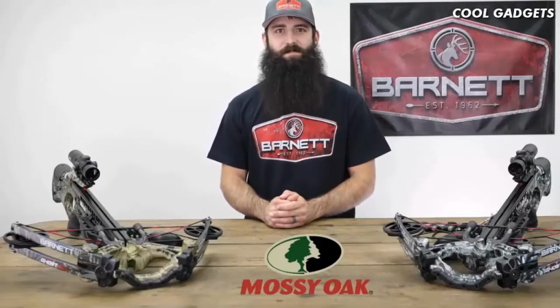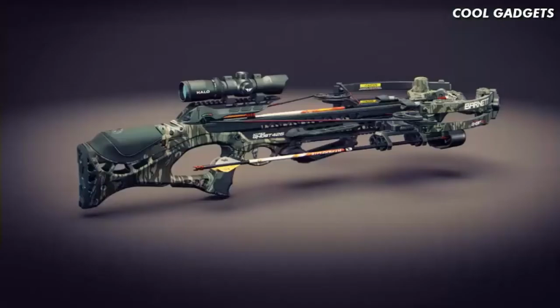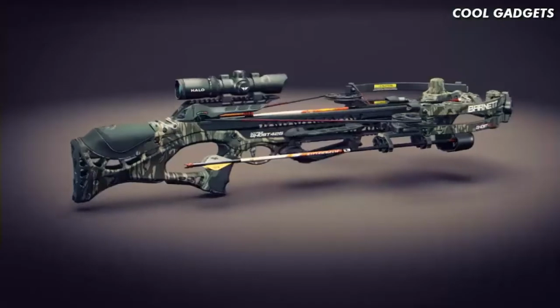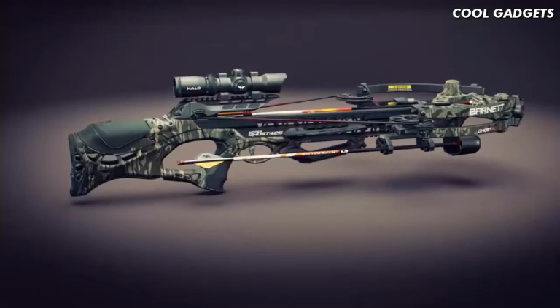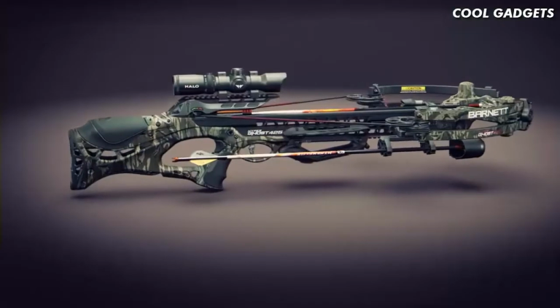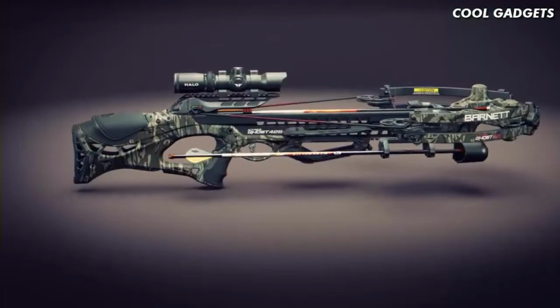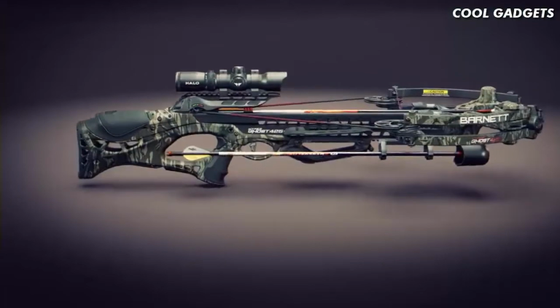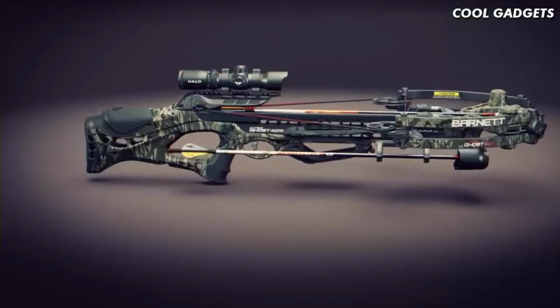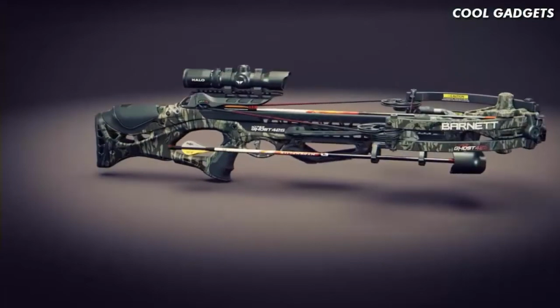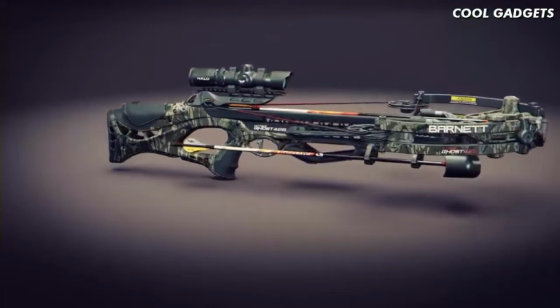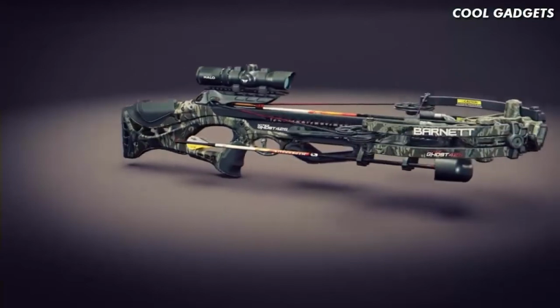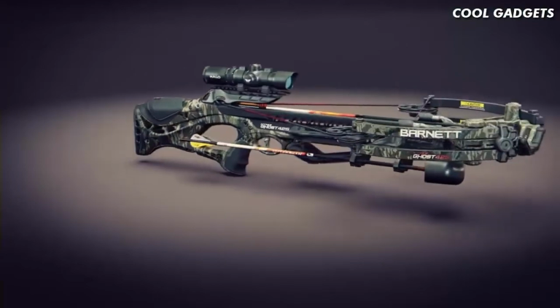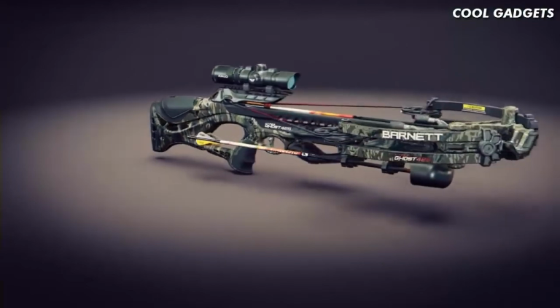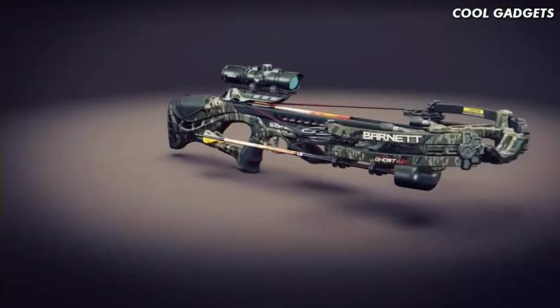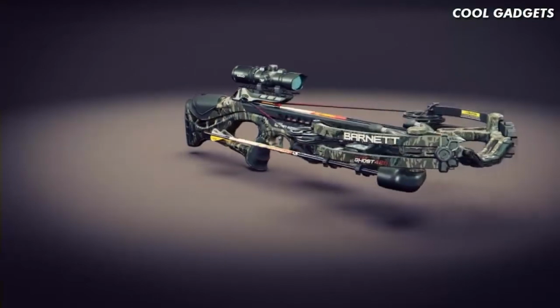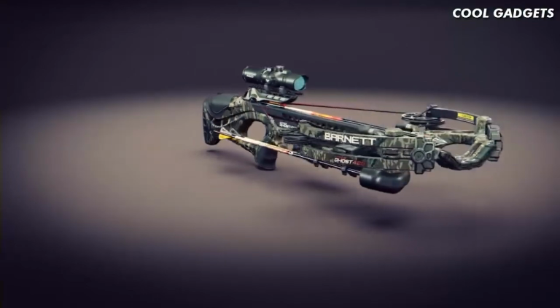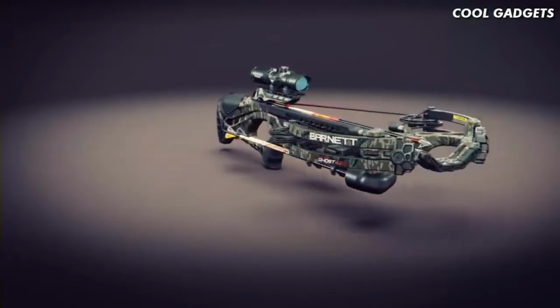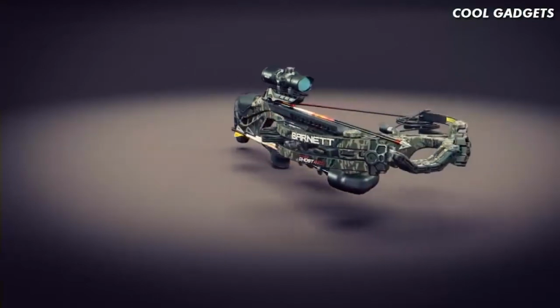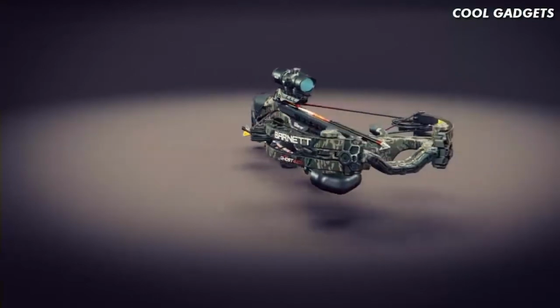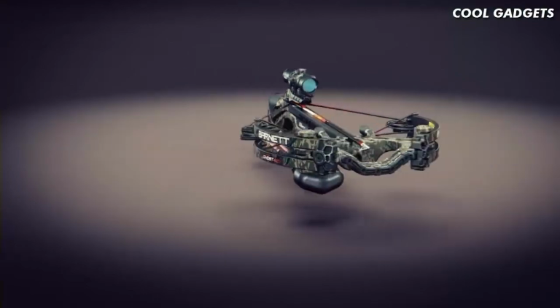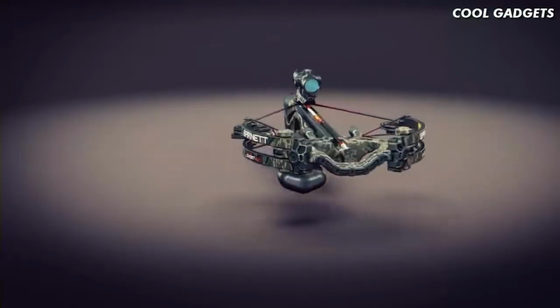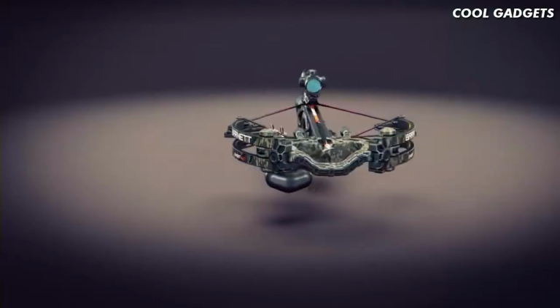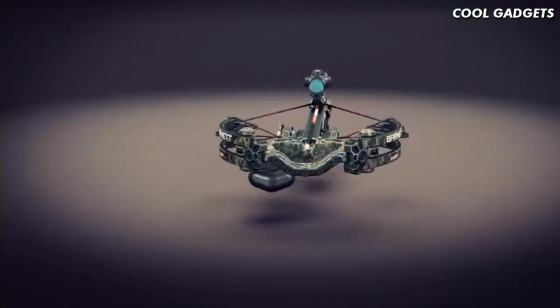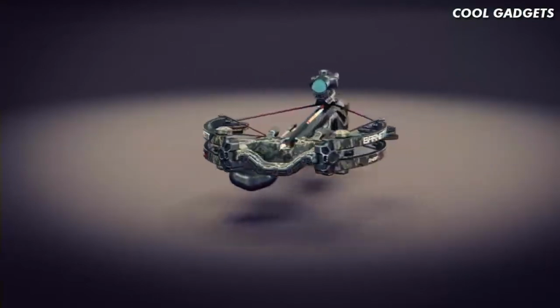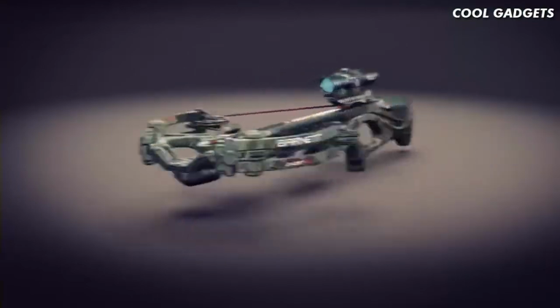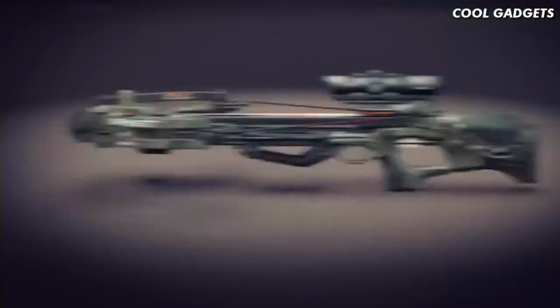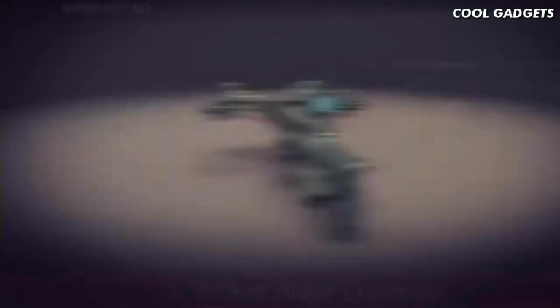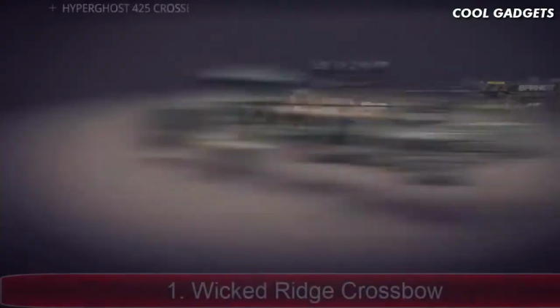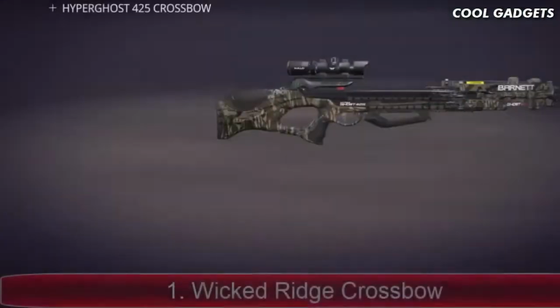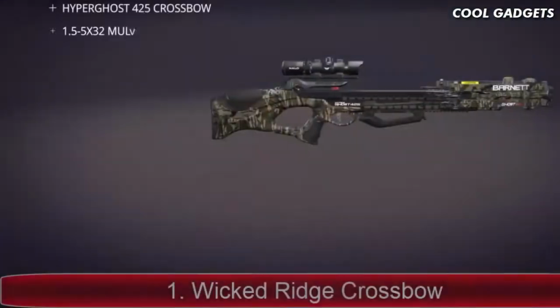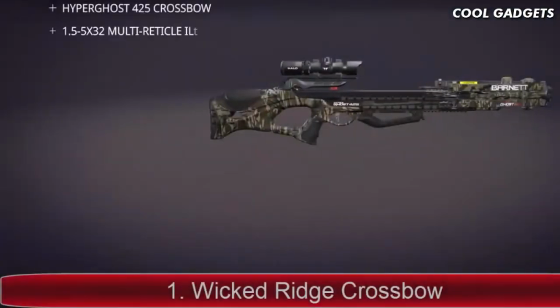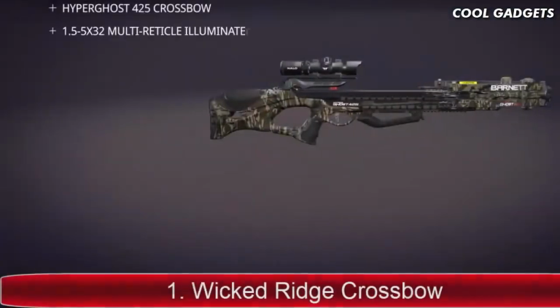Best of all, Hyperghost crossbows sport a single-bolt assembly out of the box and come fully equipped.